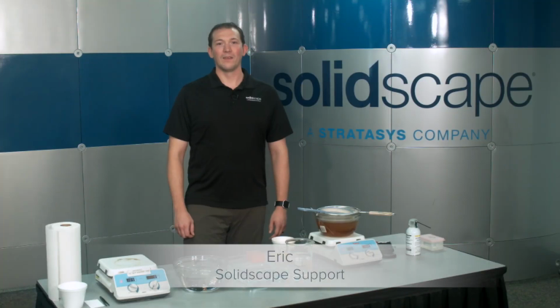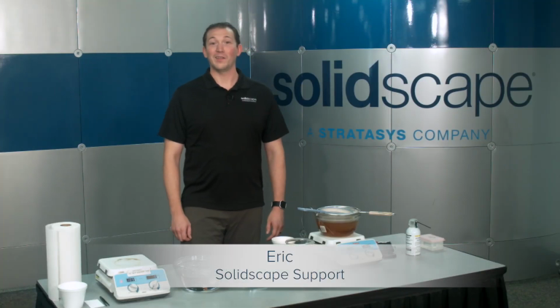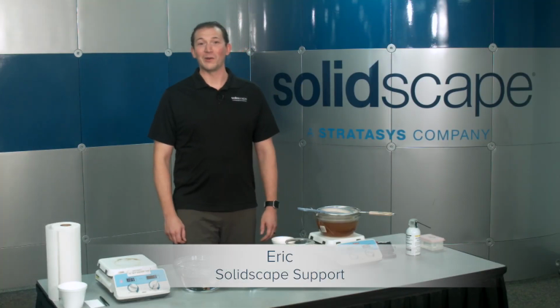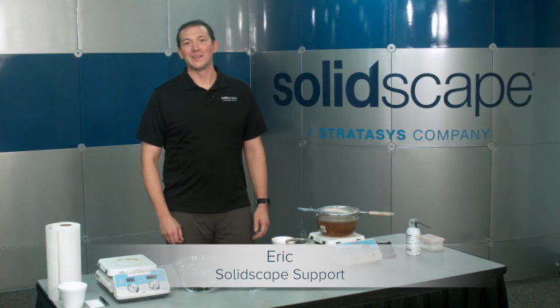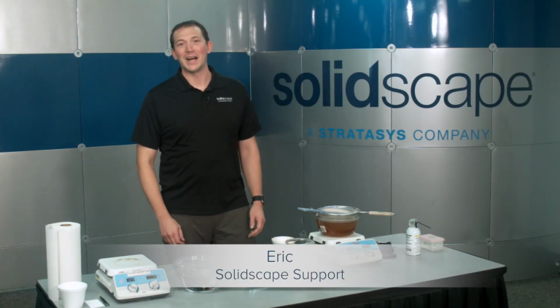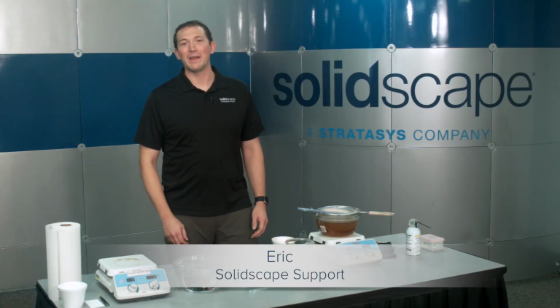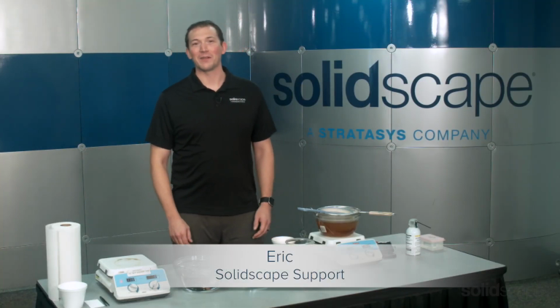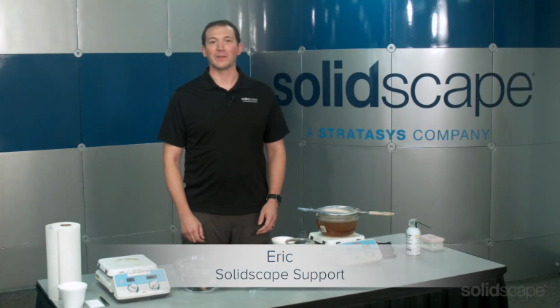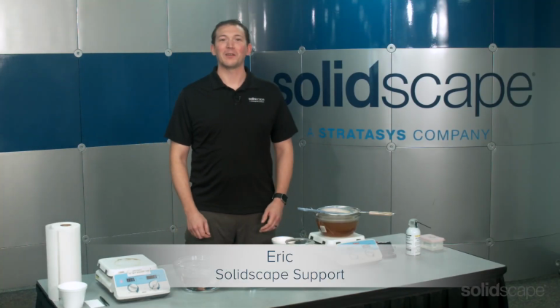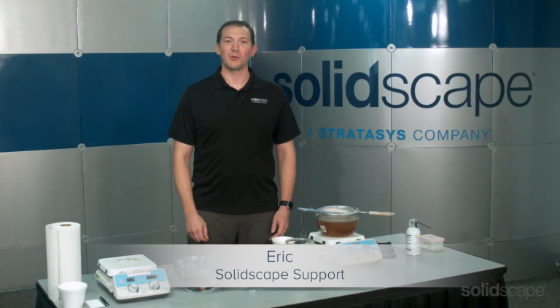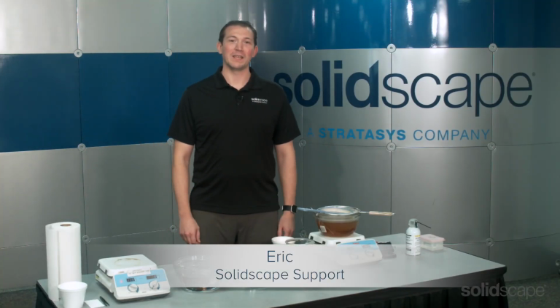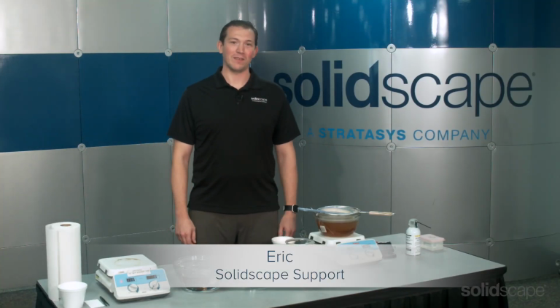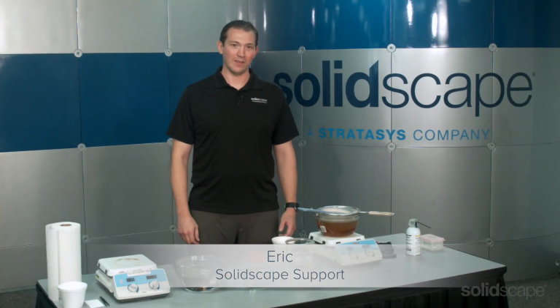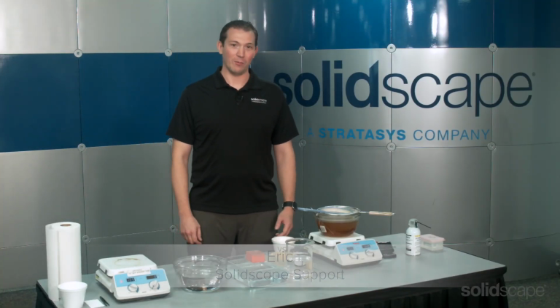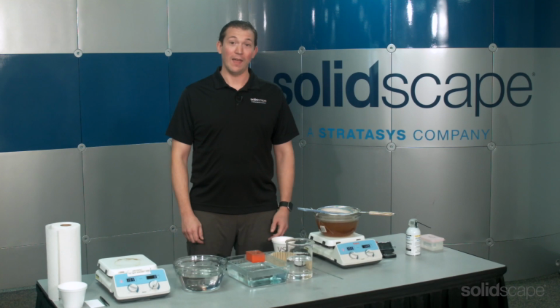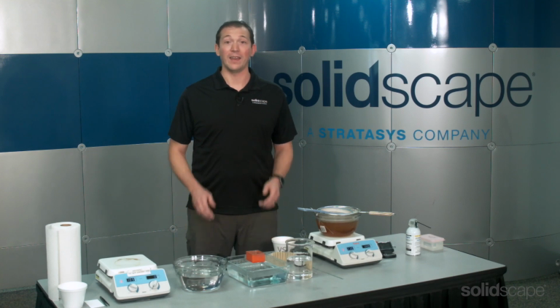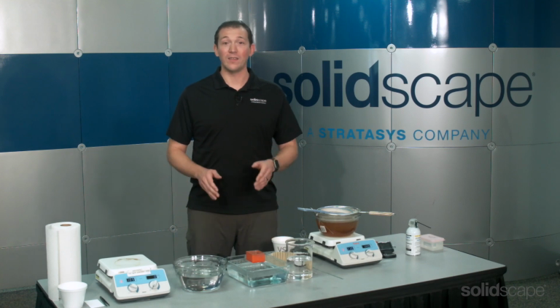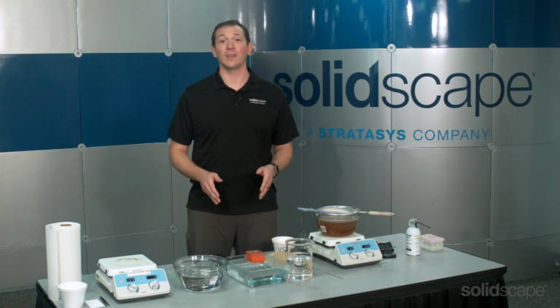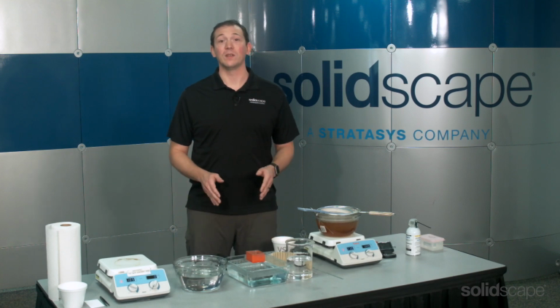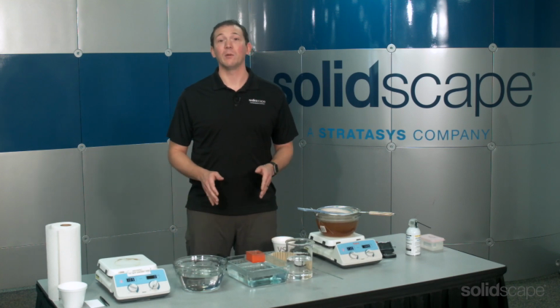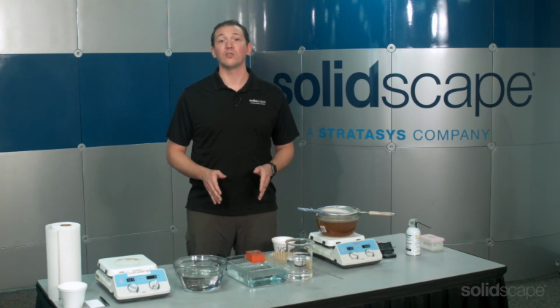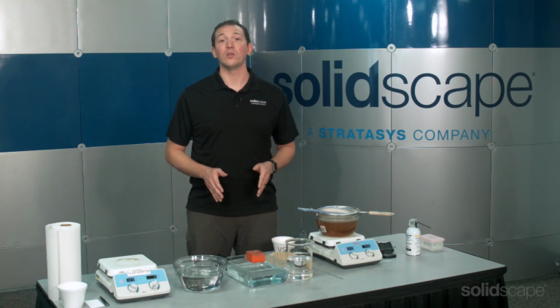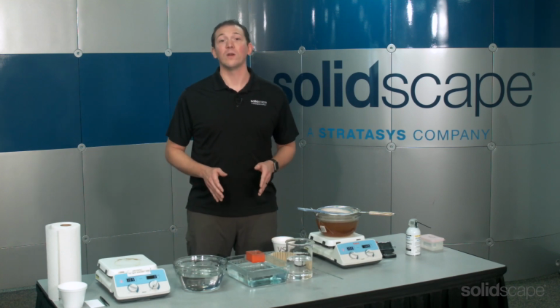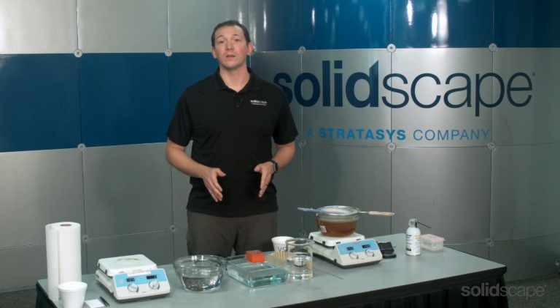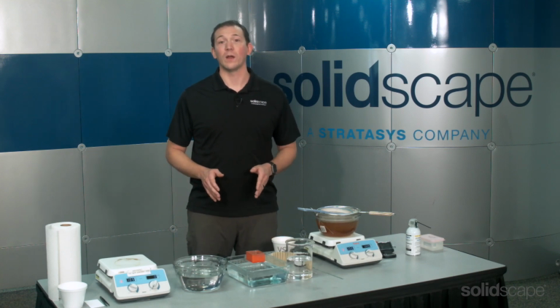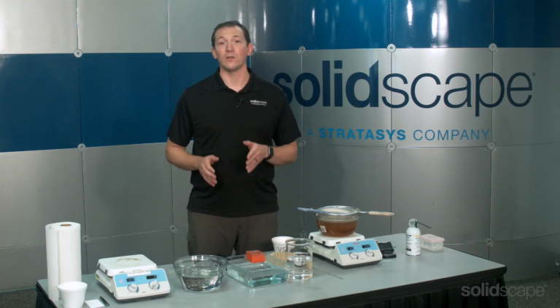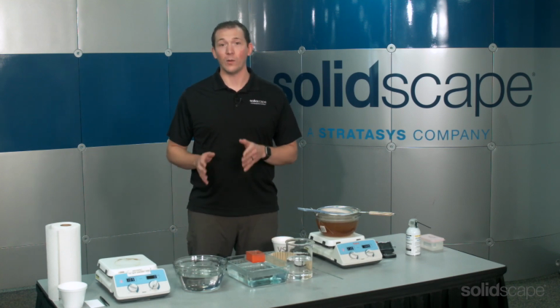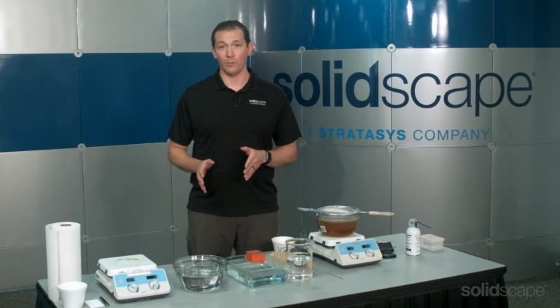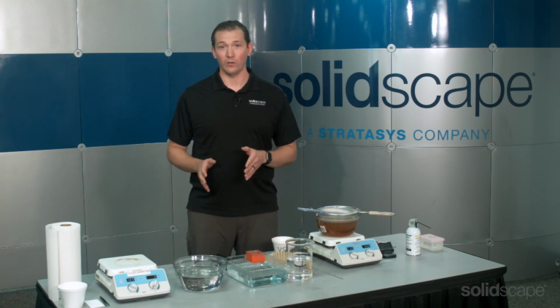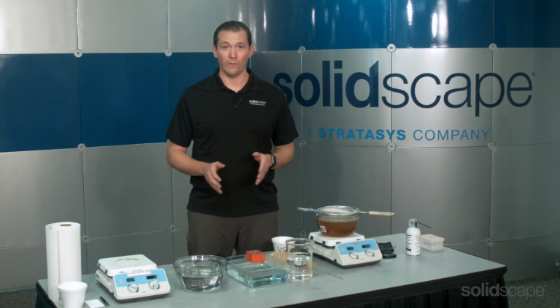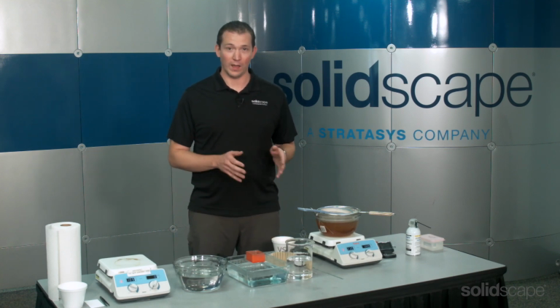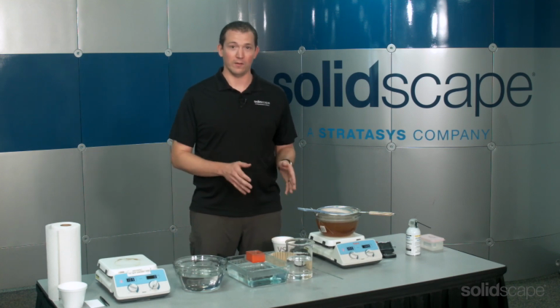Hello, I'm Eric from the technical support team at SolidScape, and in this segment I'm going to show you how to prepare your de-wax models for casting.